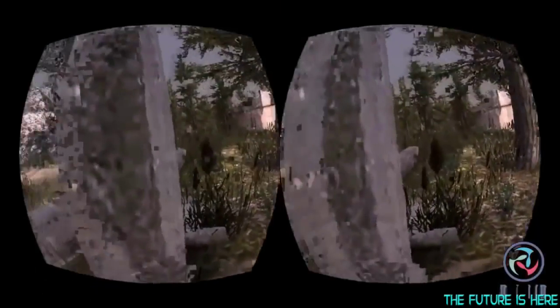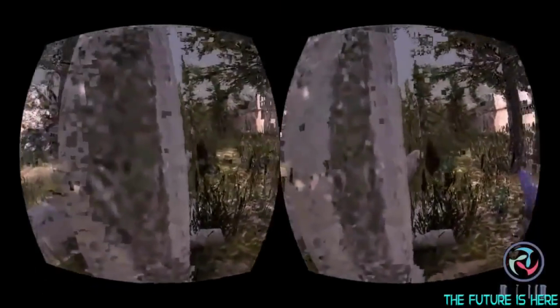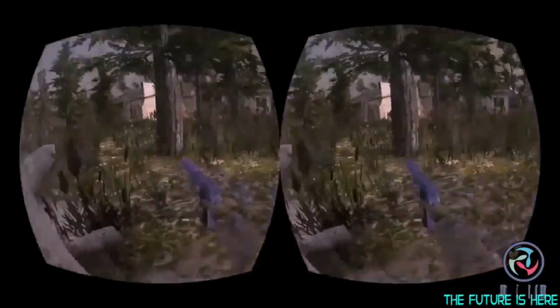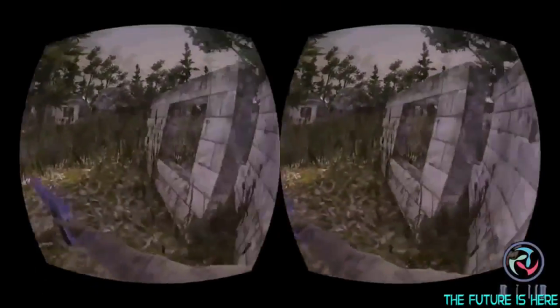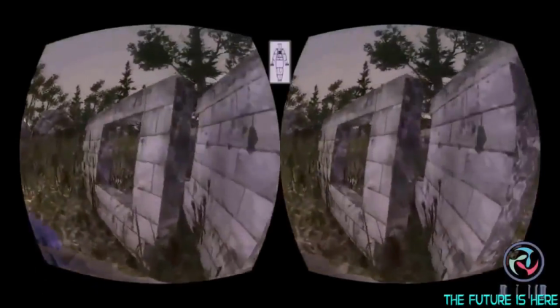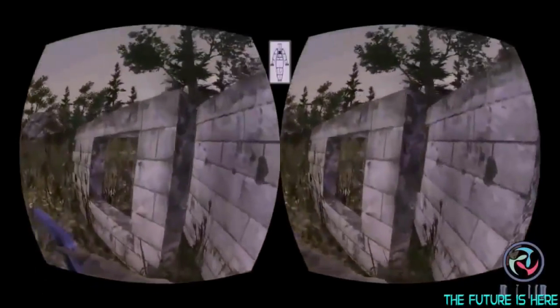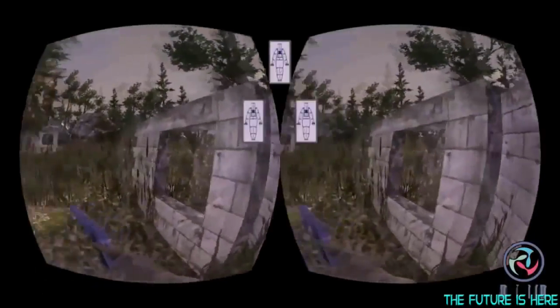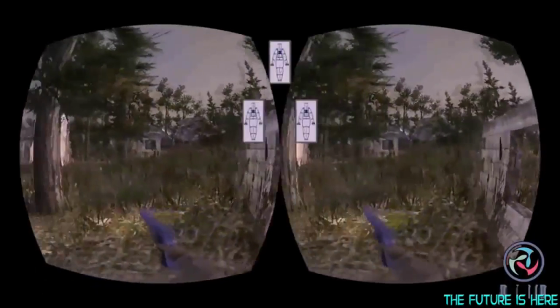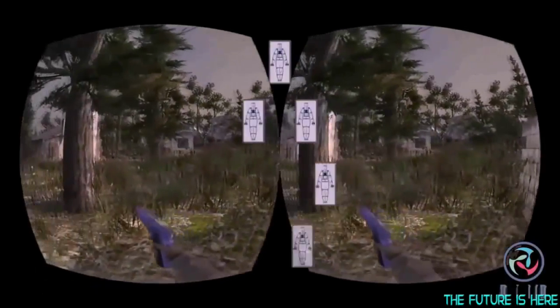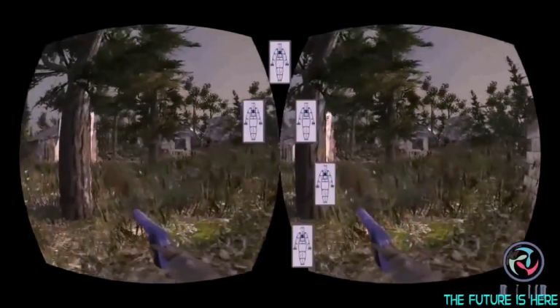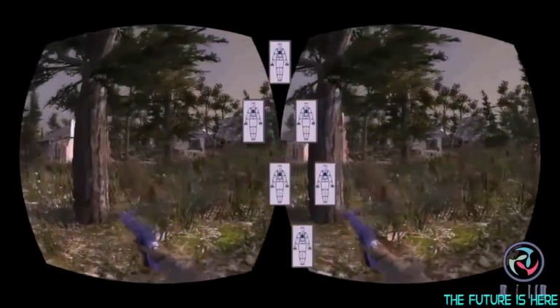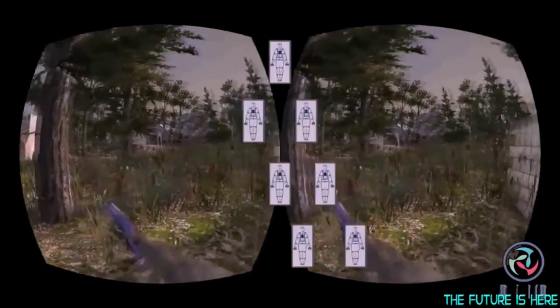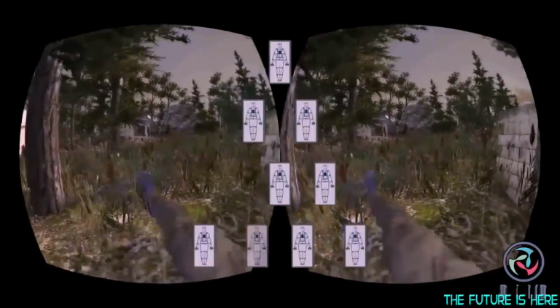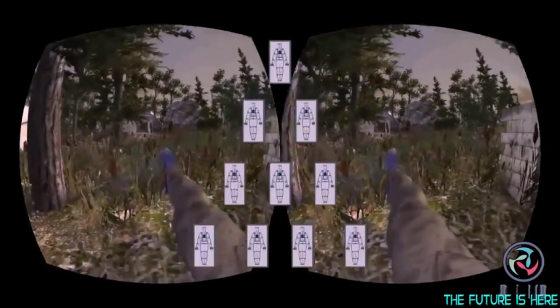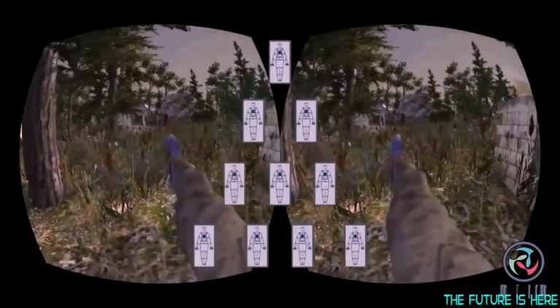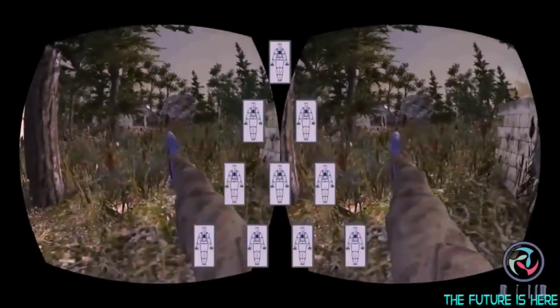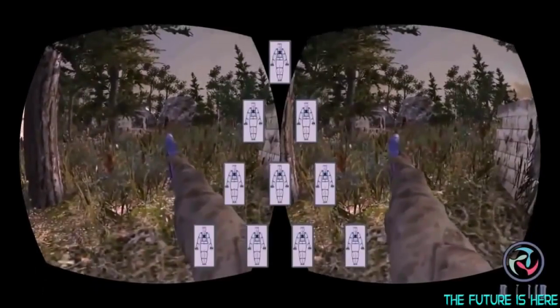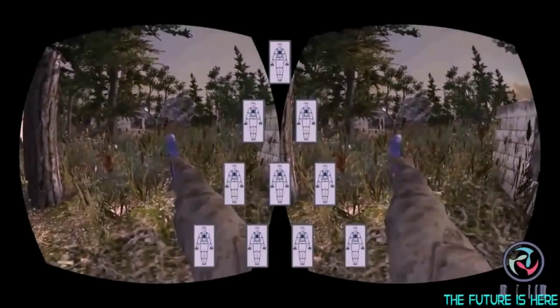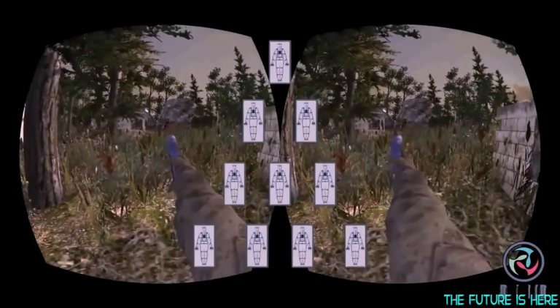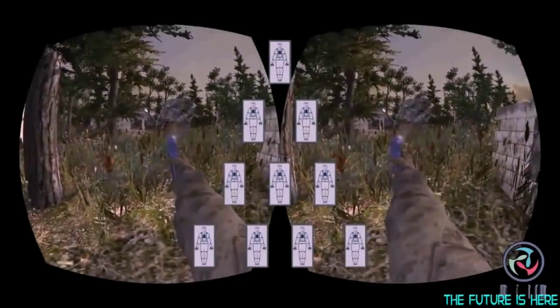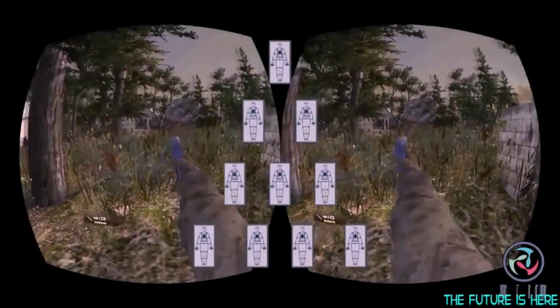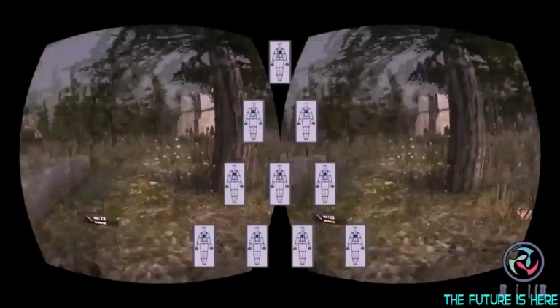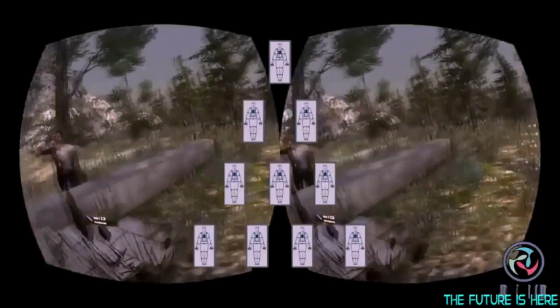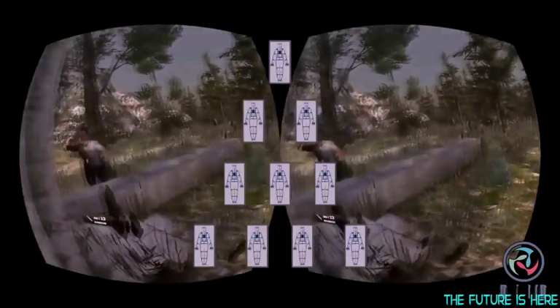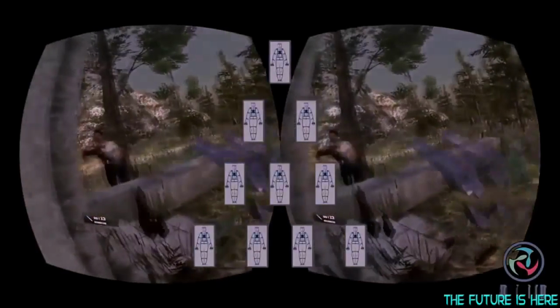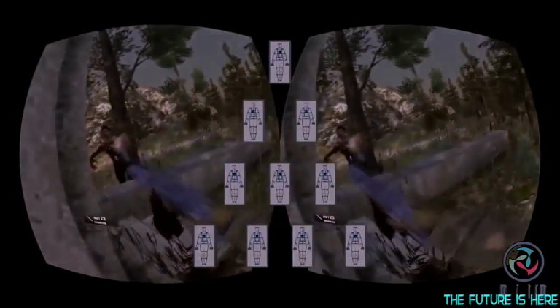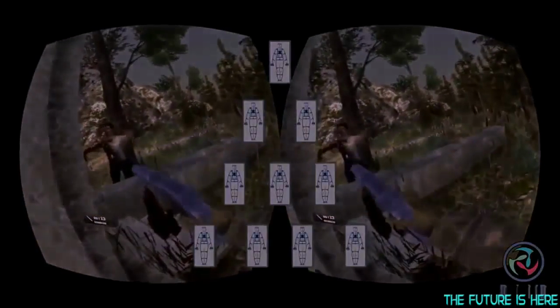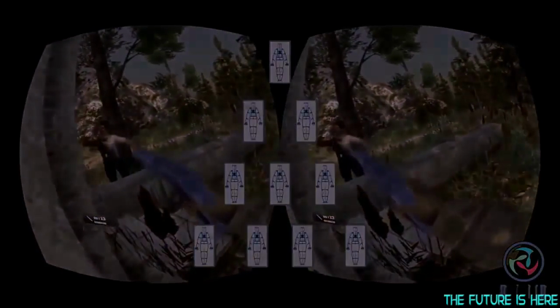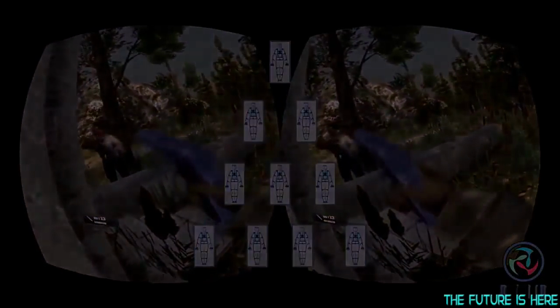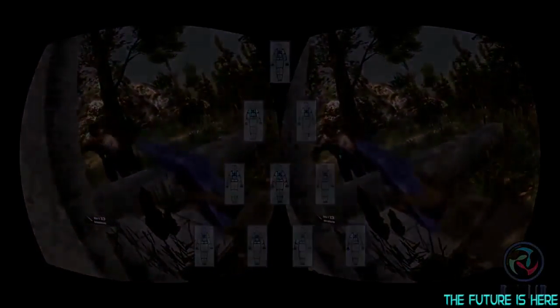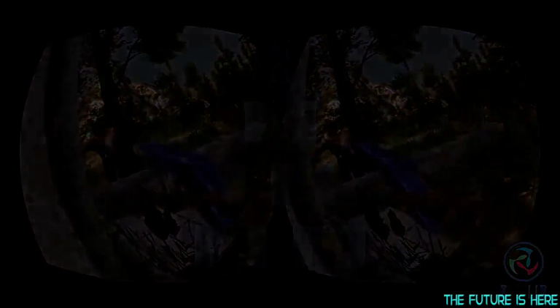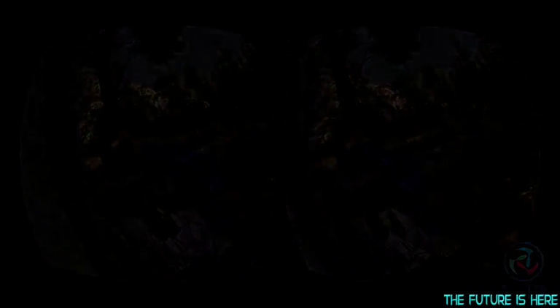Whether you have one, two, or ten people, Prio VR lets them all easily play at the same time in the same space.